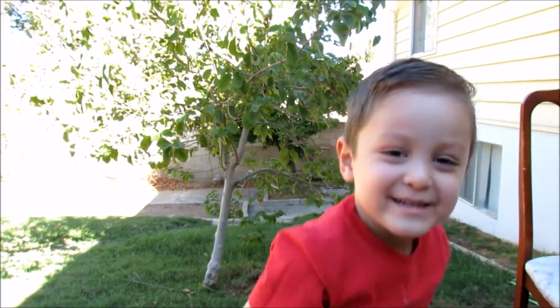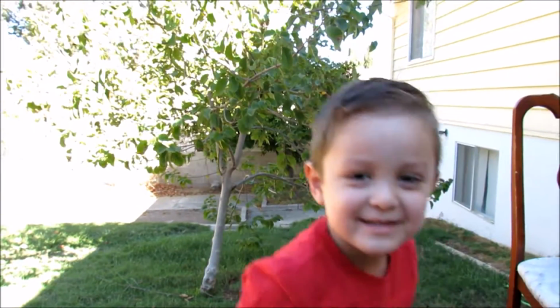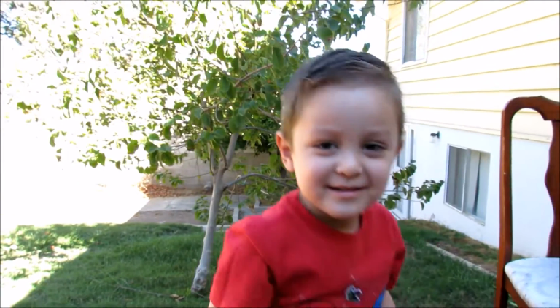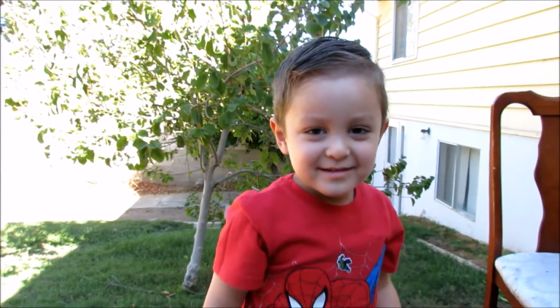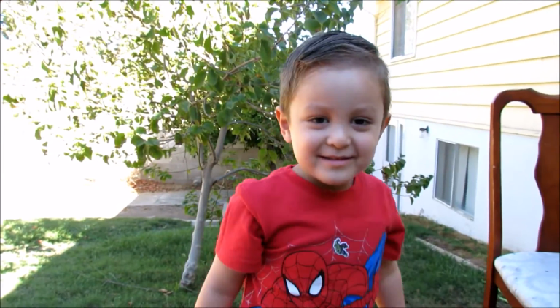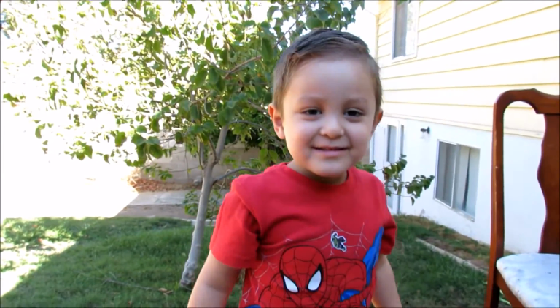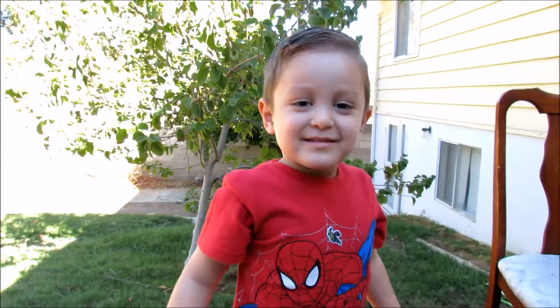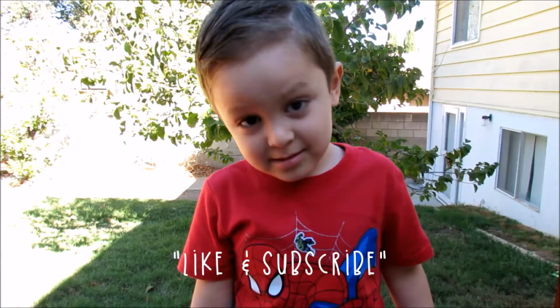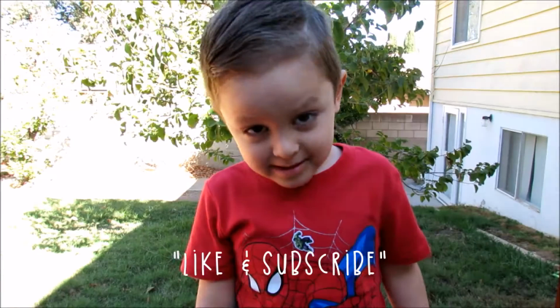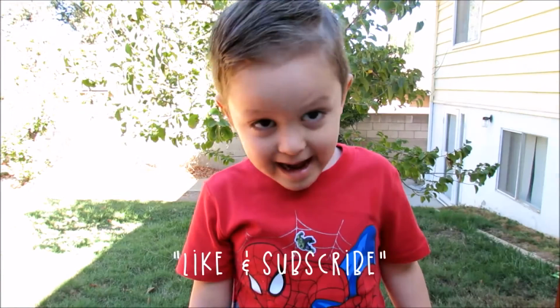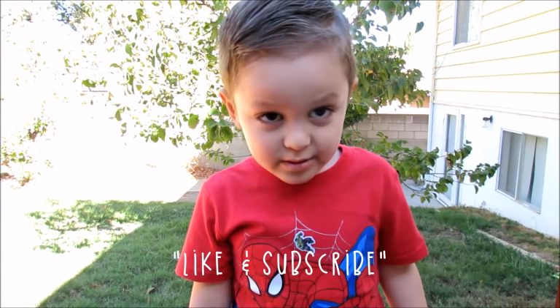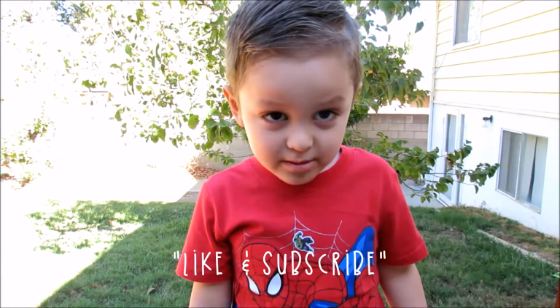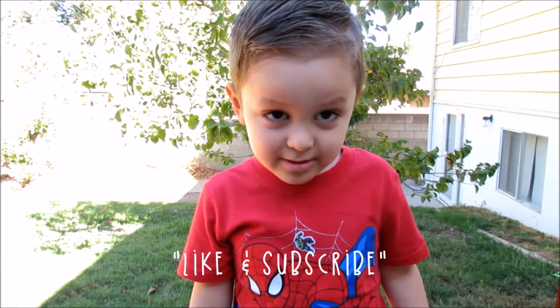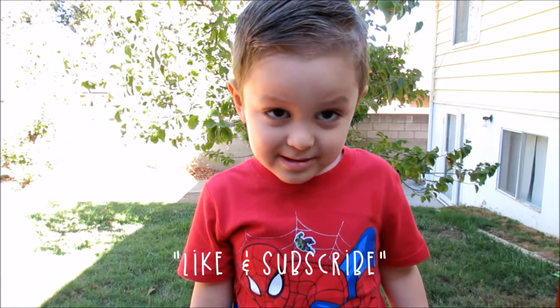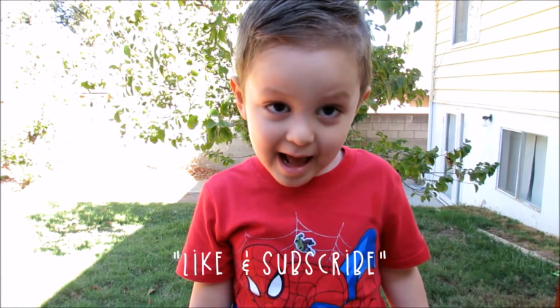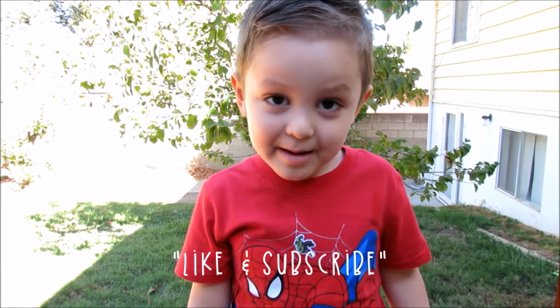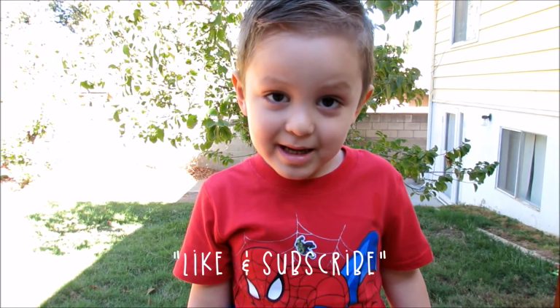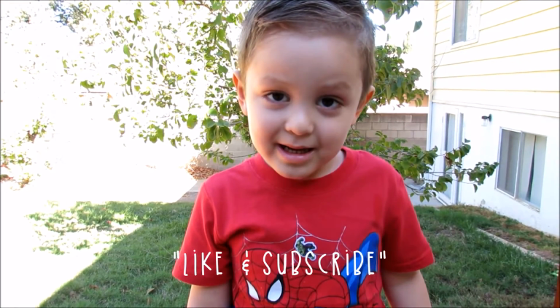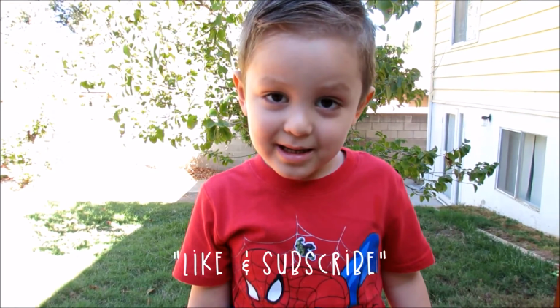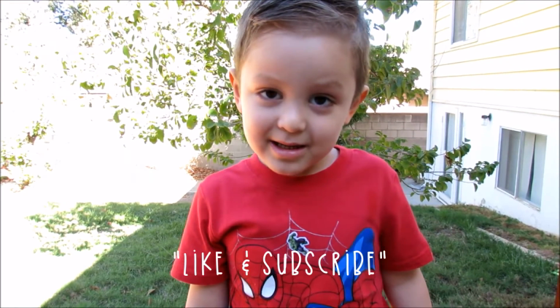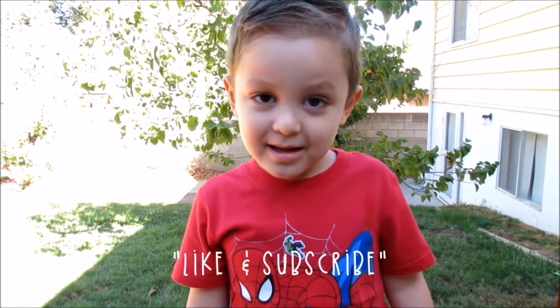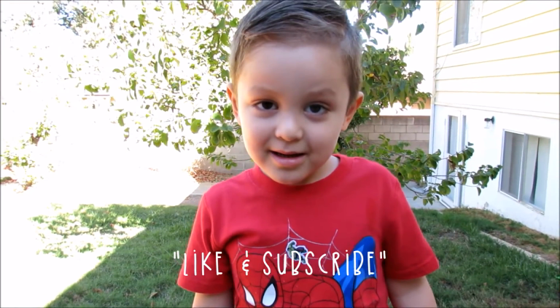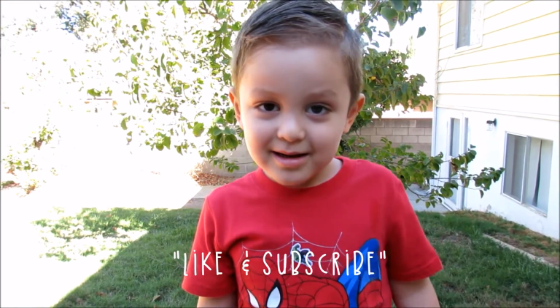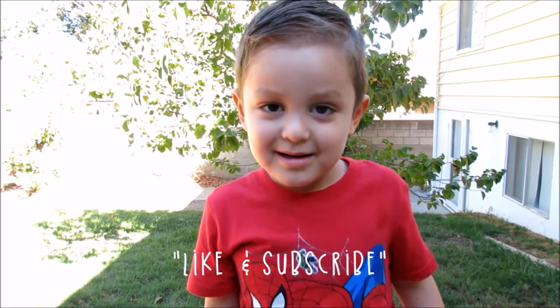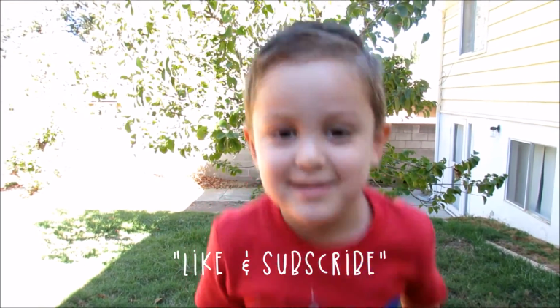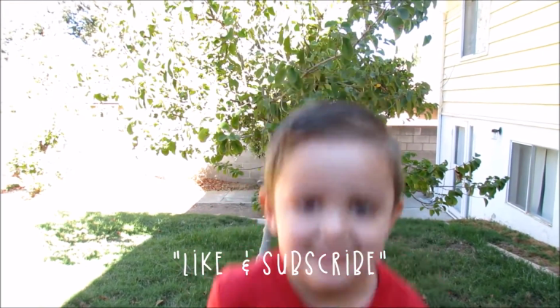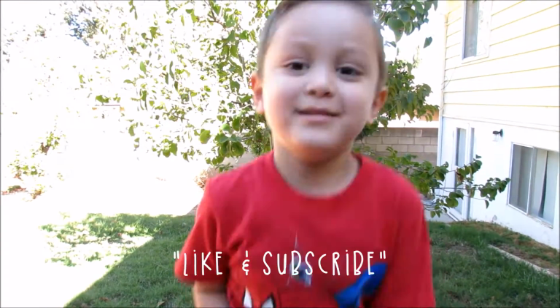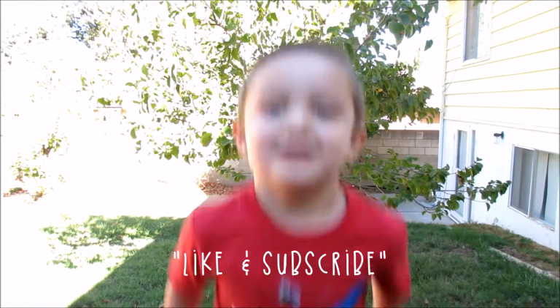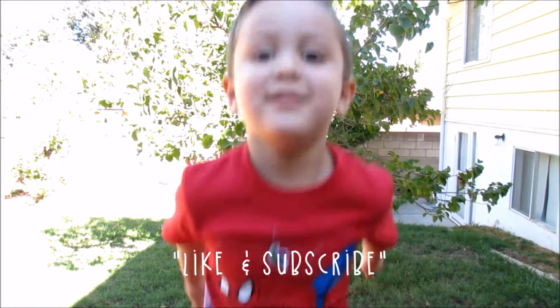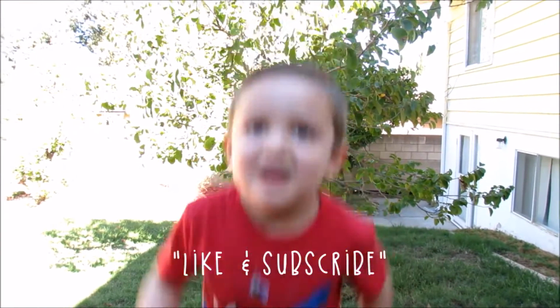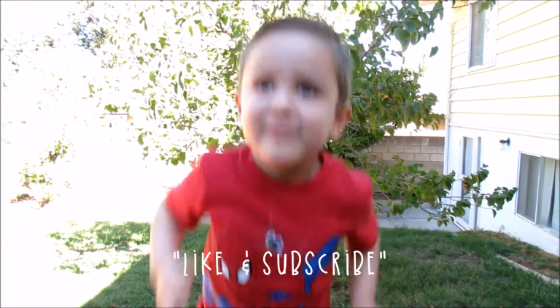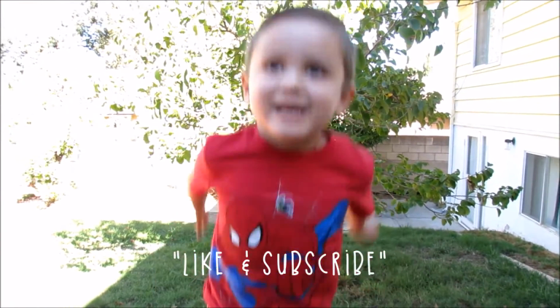Nice. Can you subscribe? Bye friend. Bye.